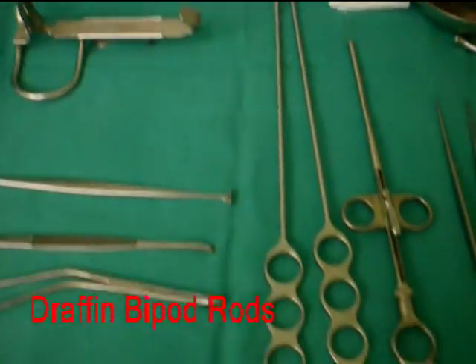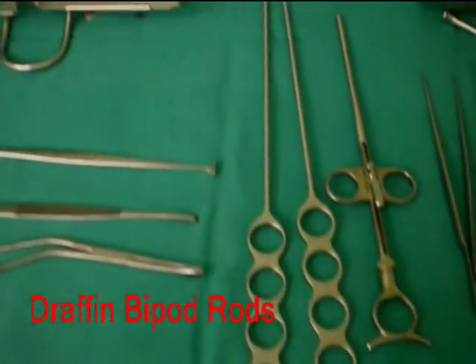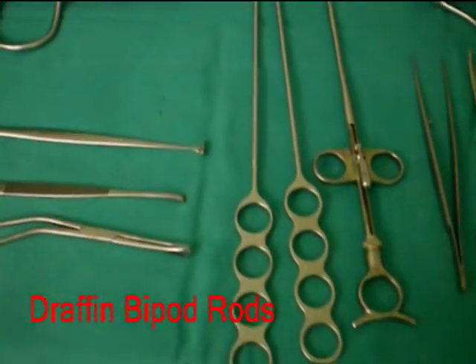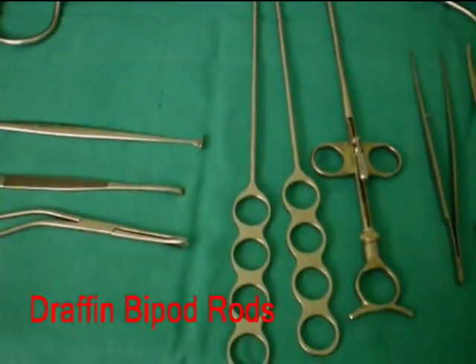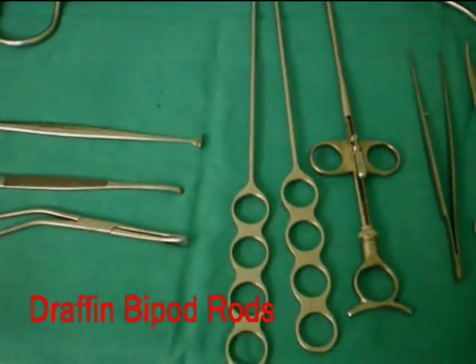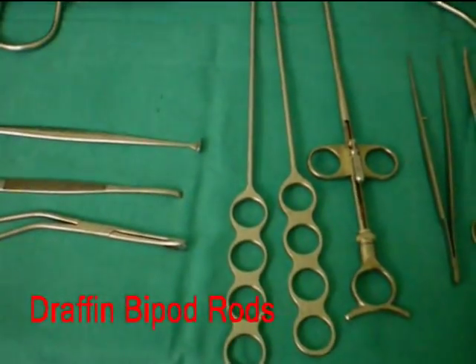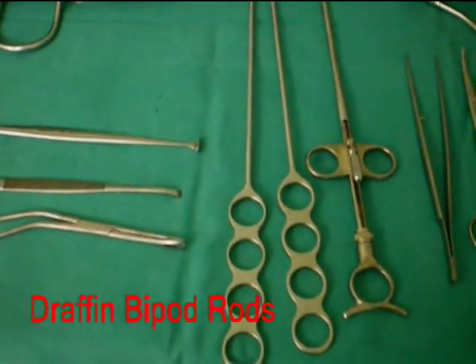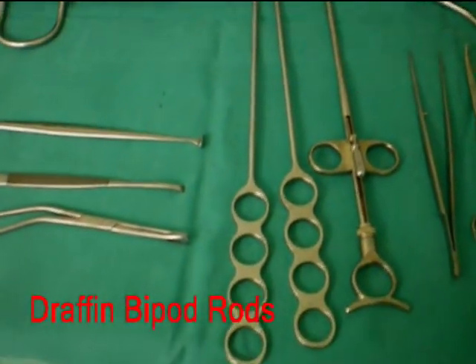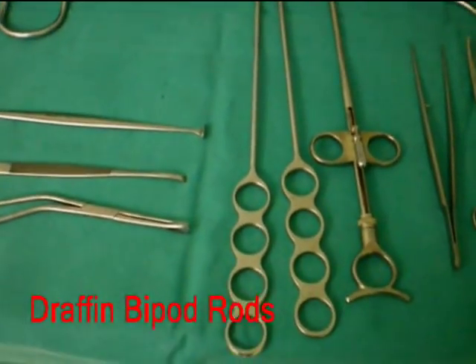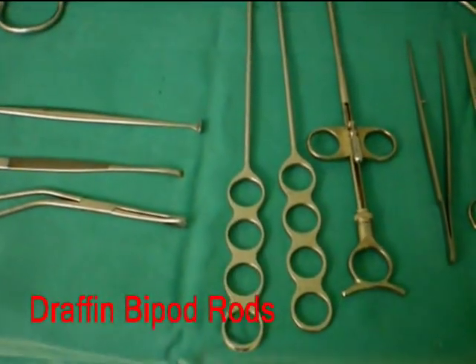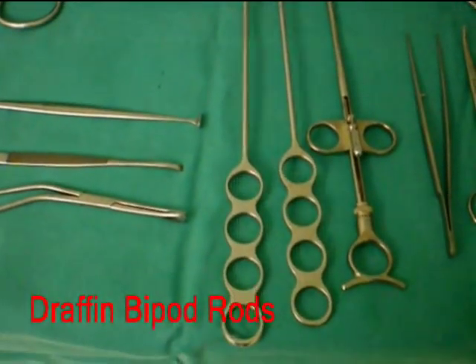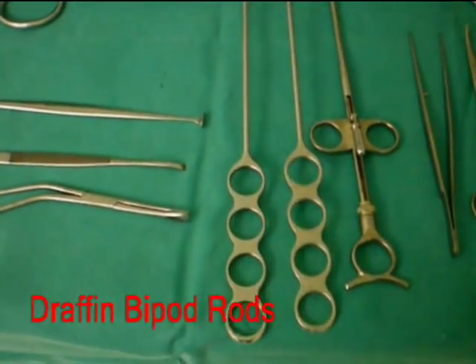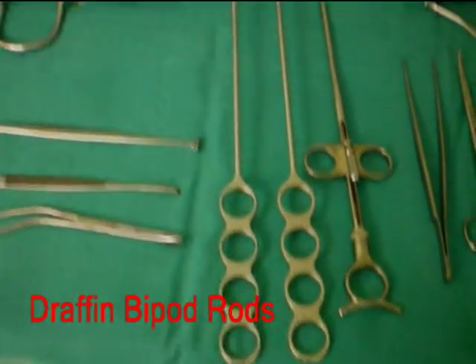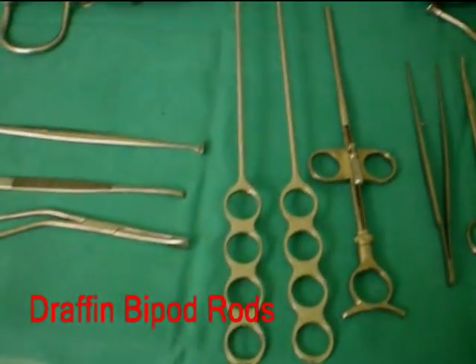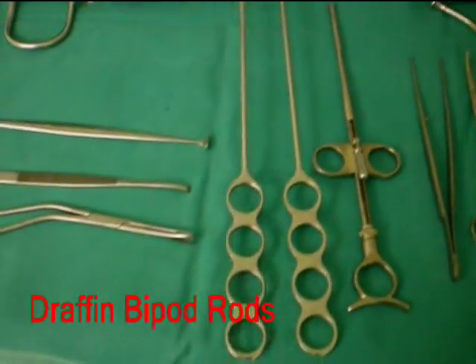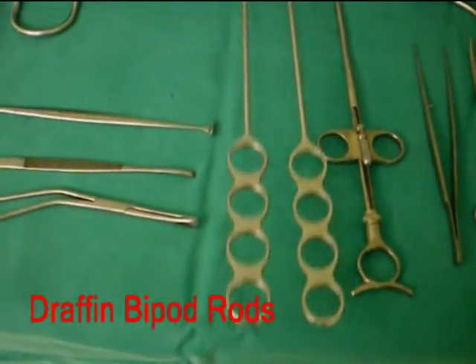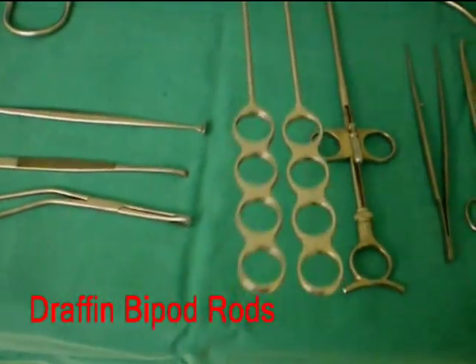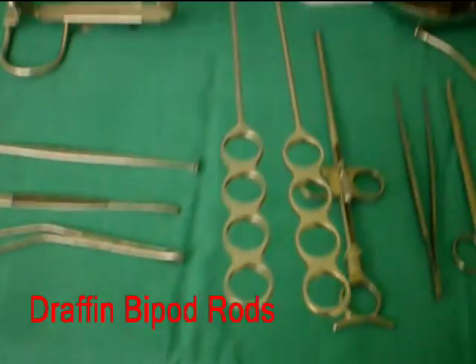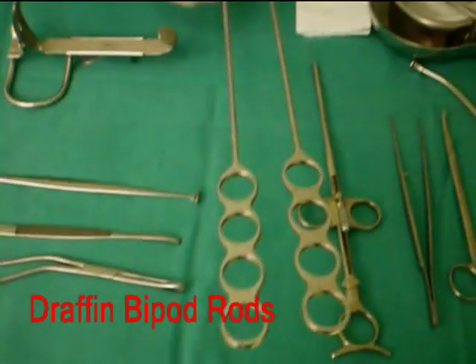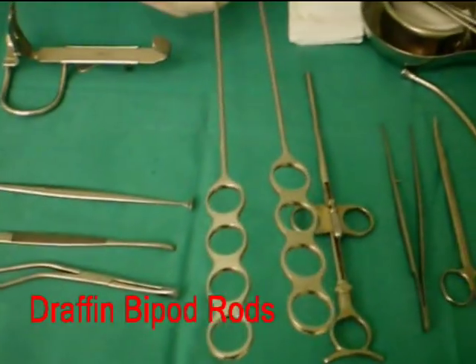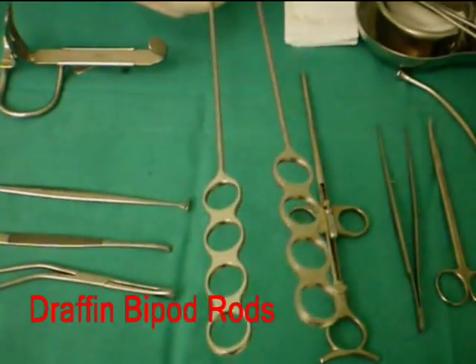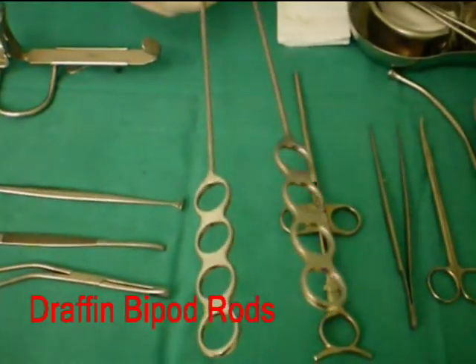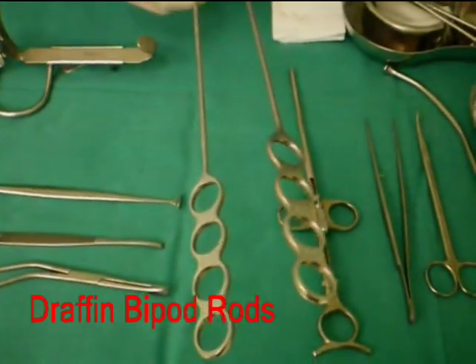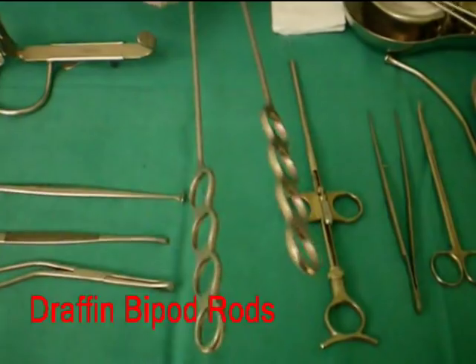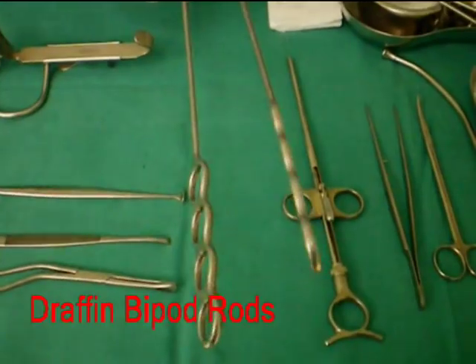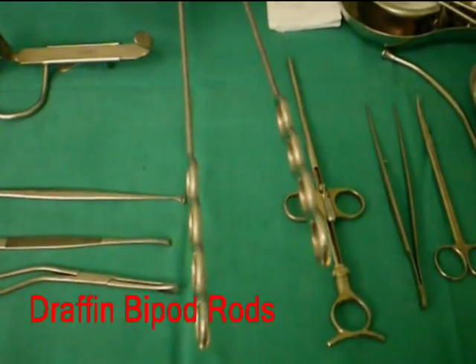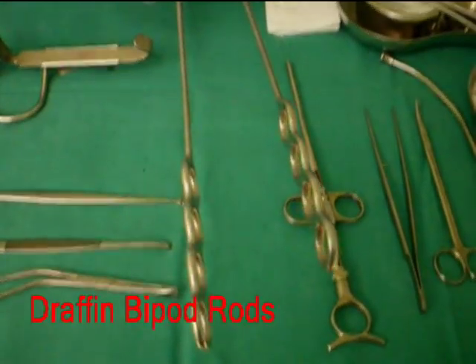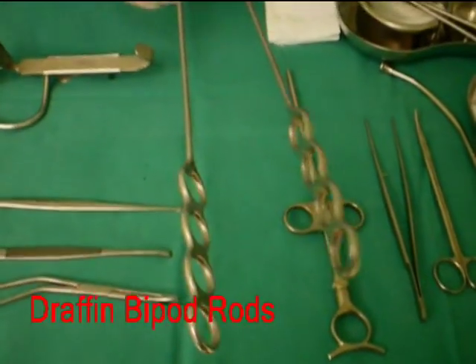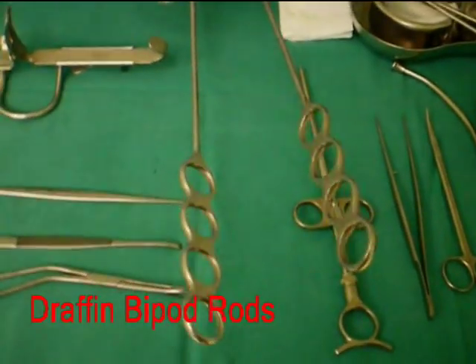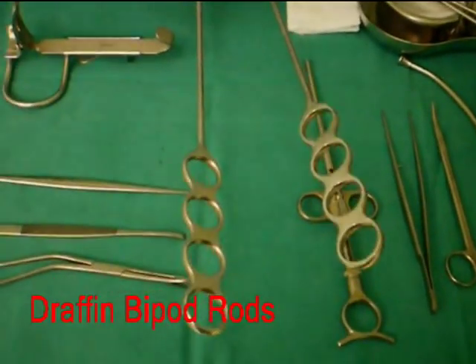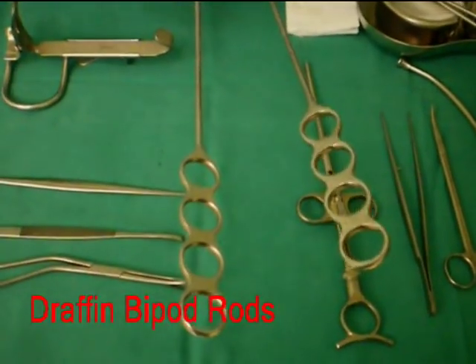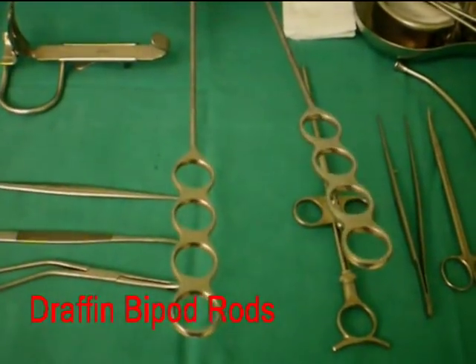To maintain the mouth gag in an optimal position, Drafin Bipod rods are used.